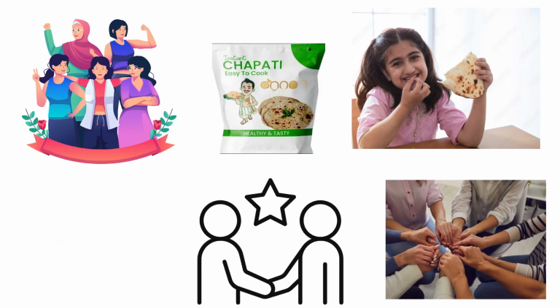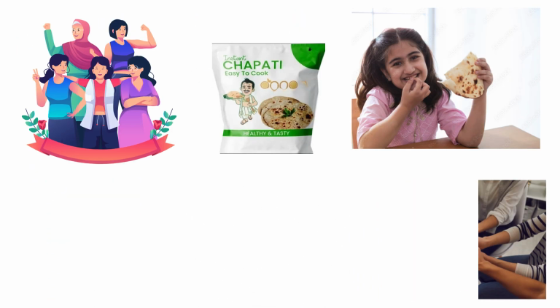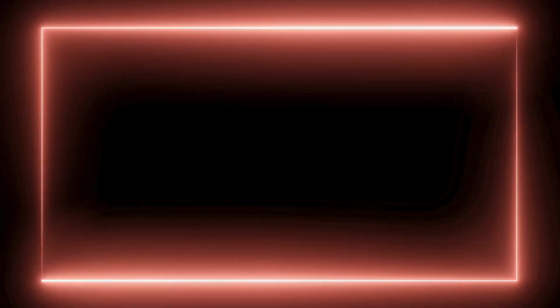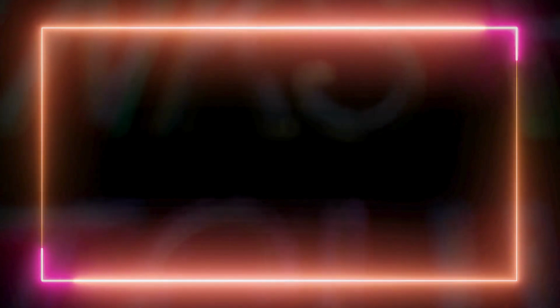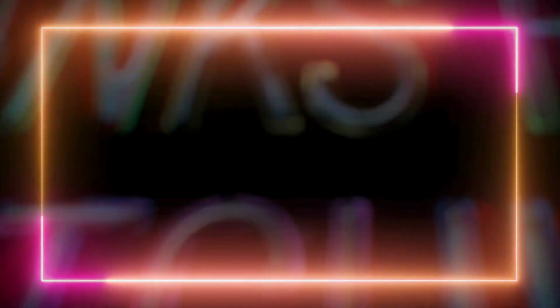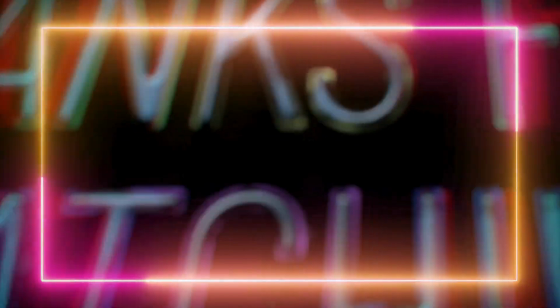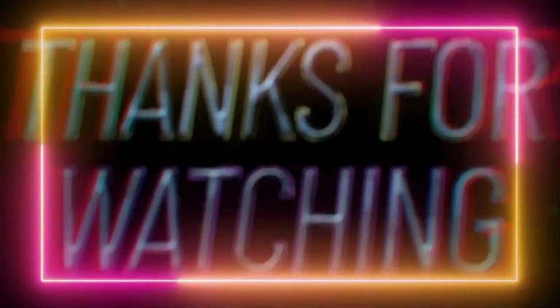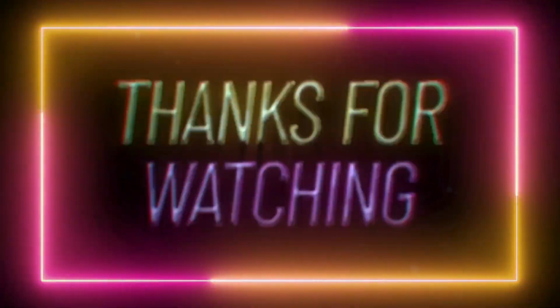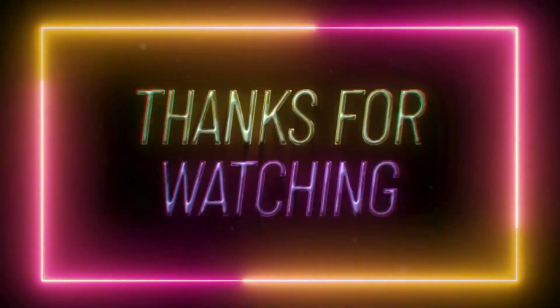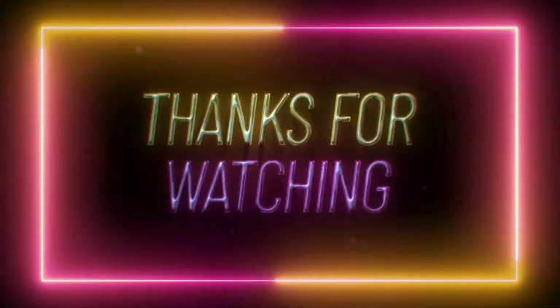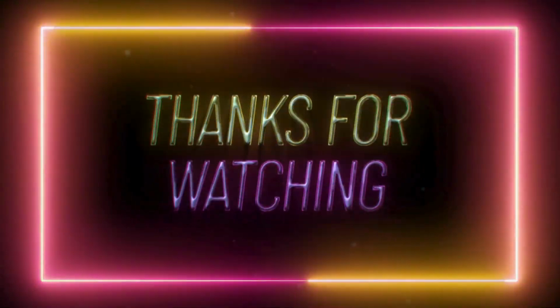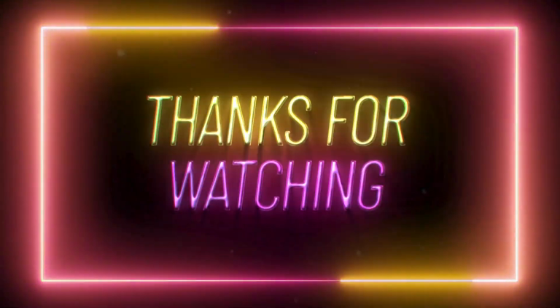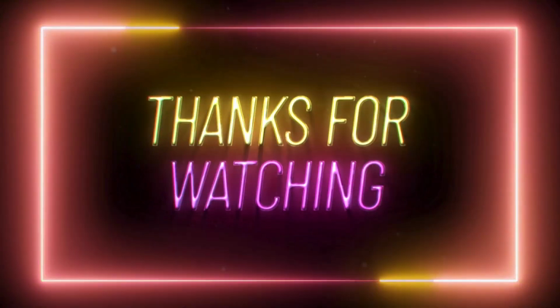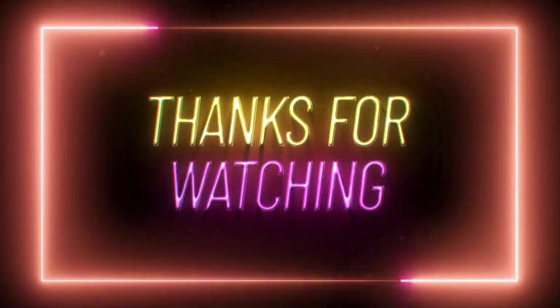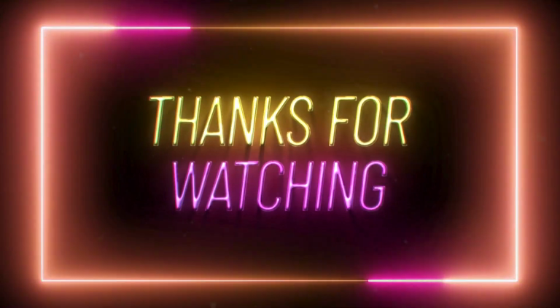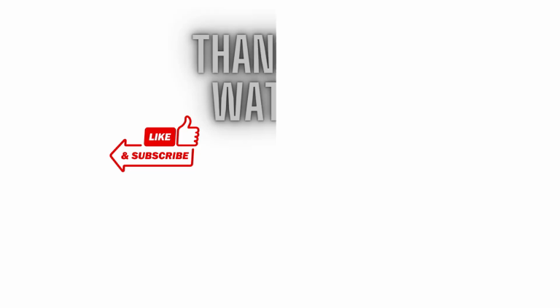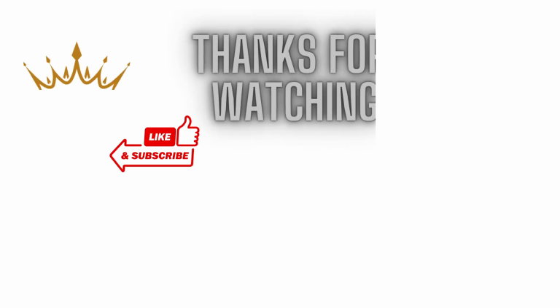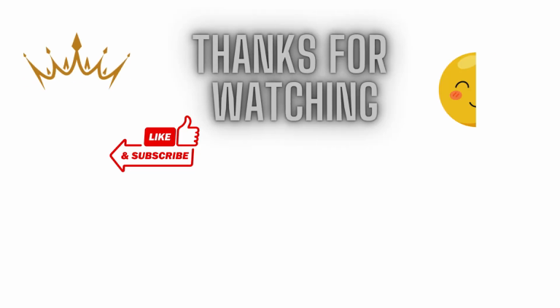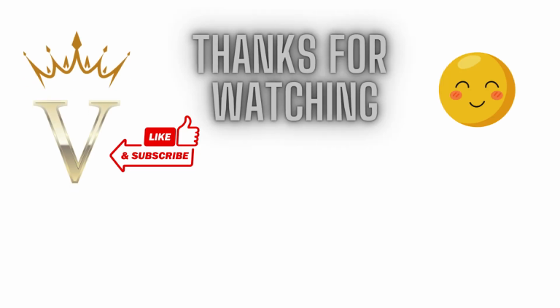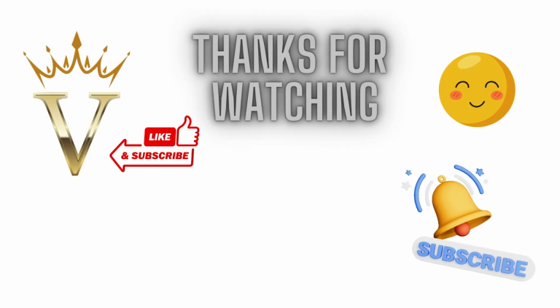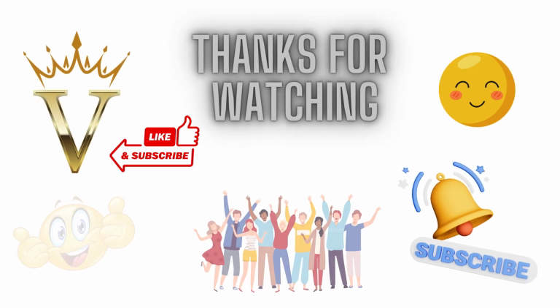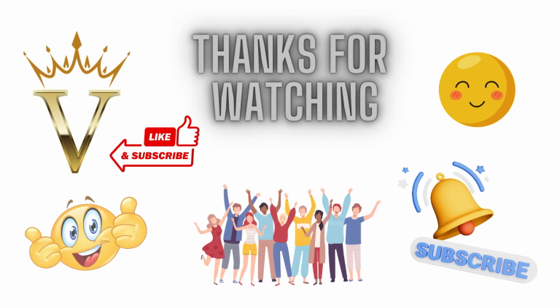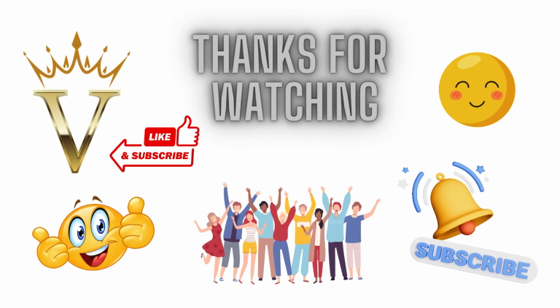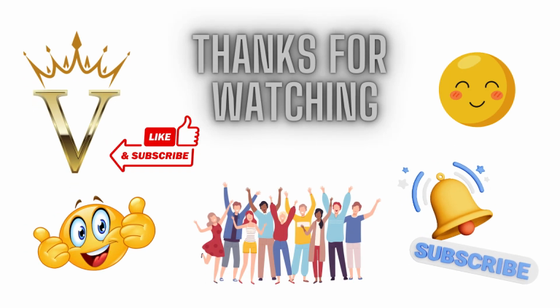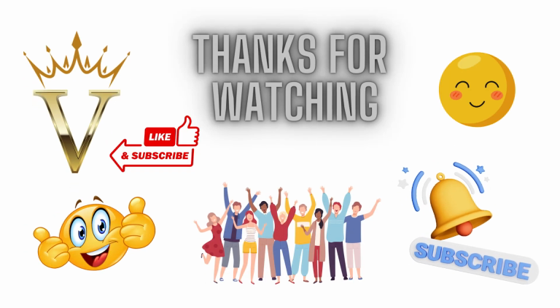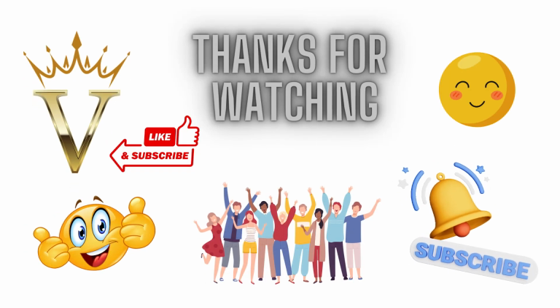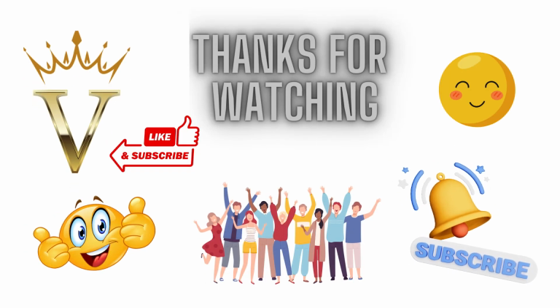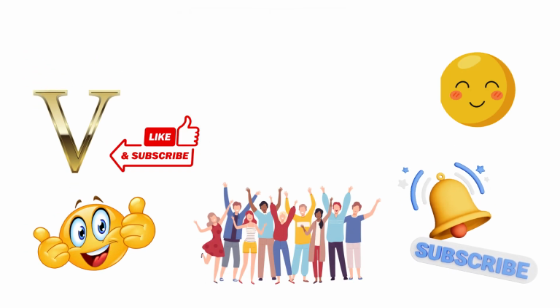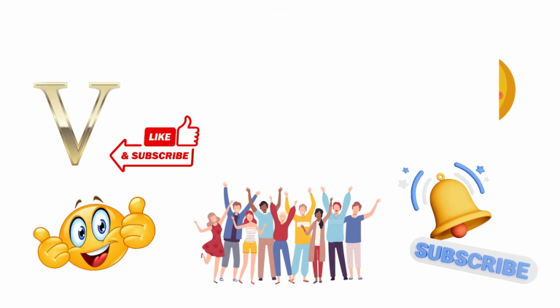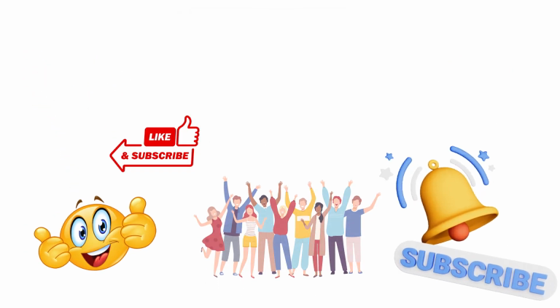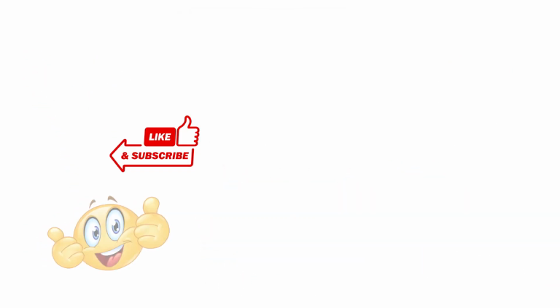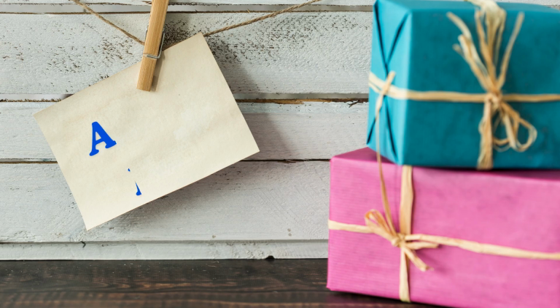Thanks for watching this video. Do like, share, and subscribe to the Vyapar Coach channel. All the best.